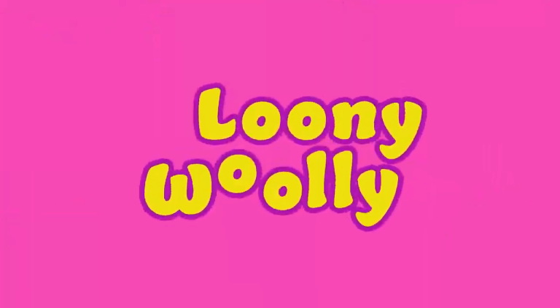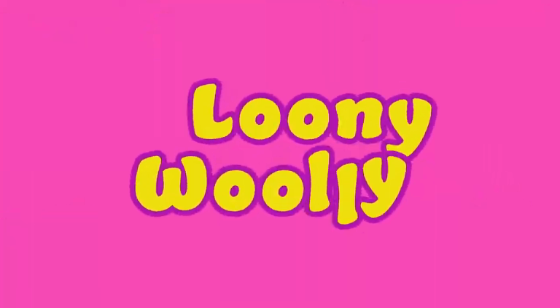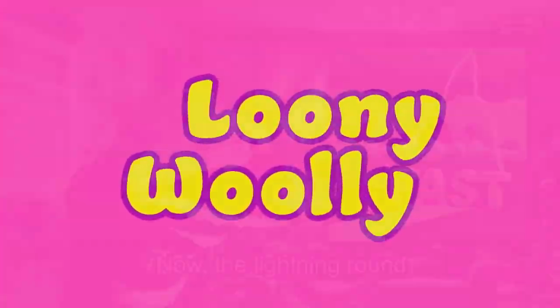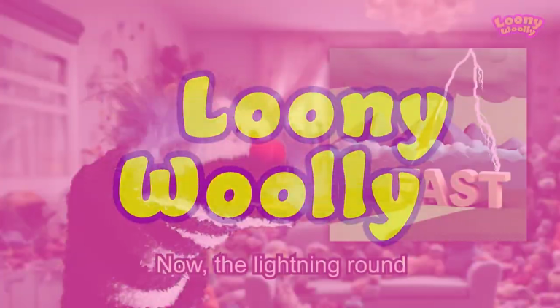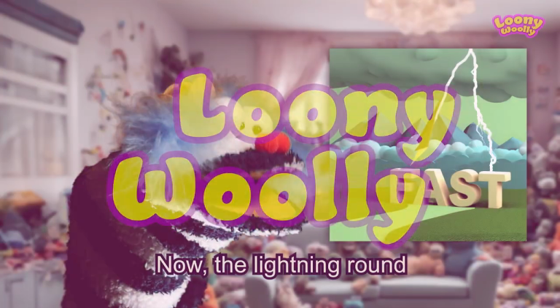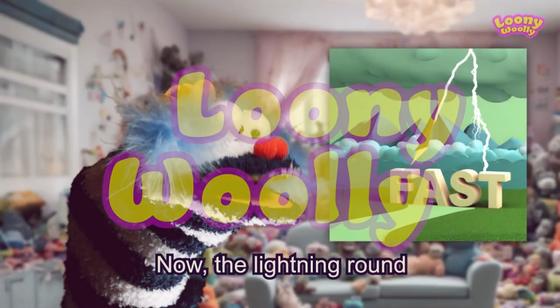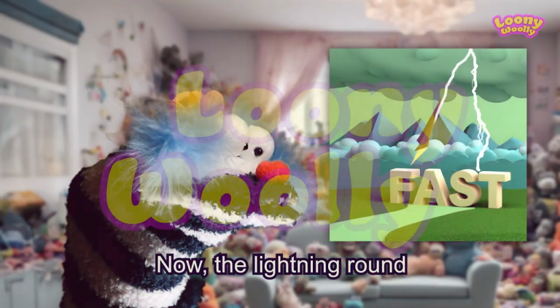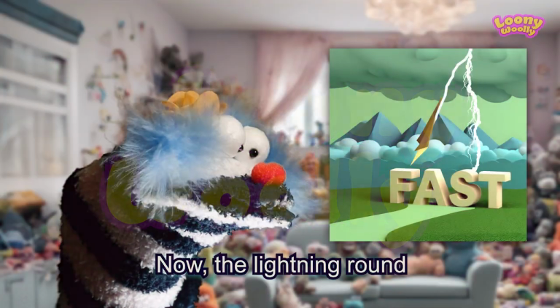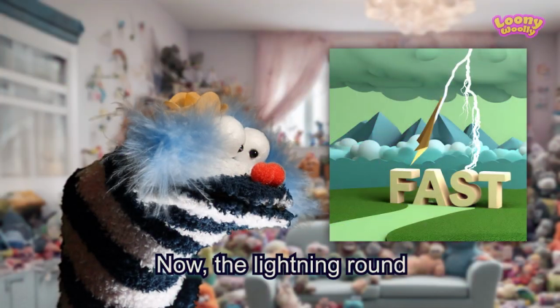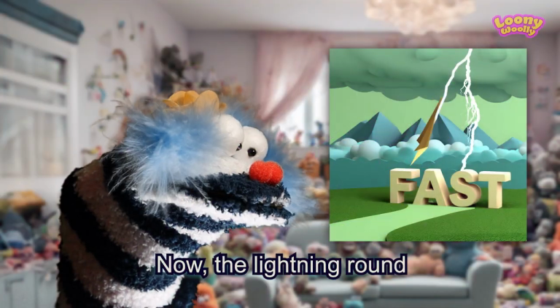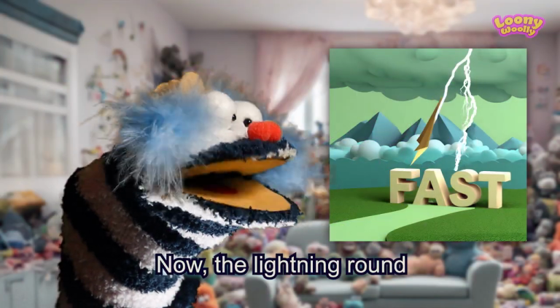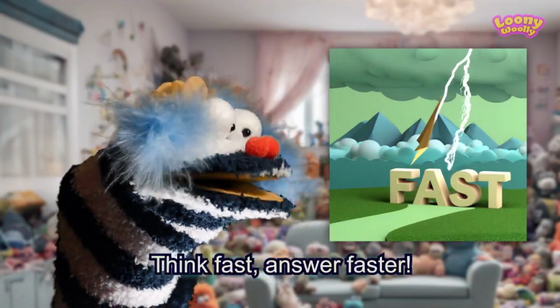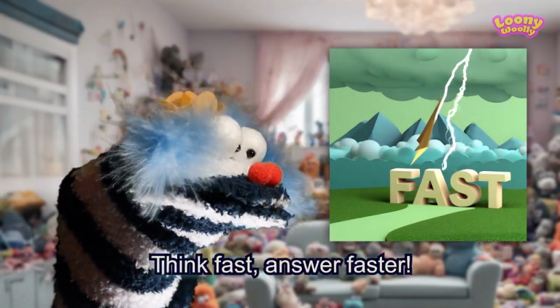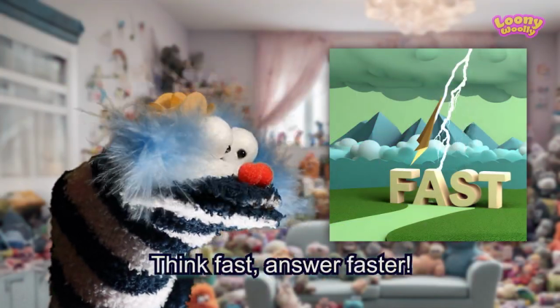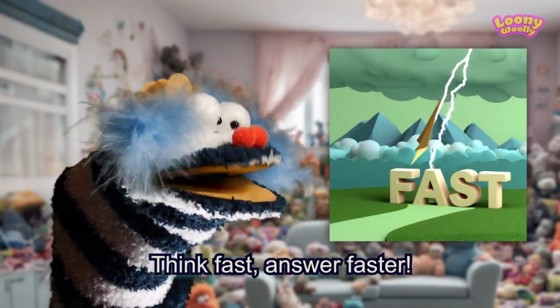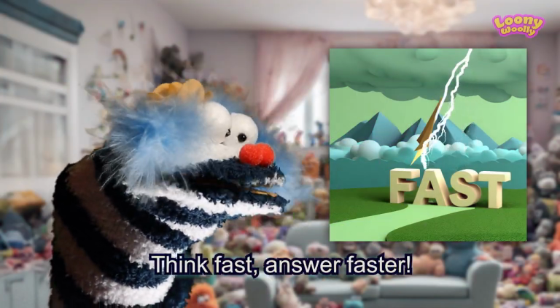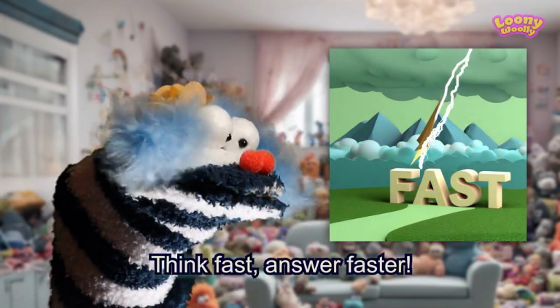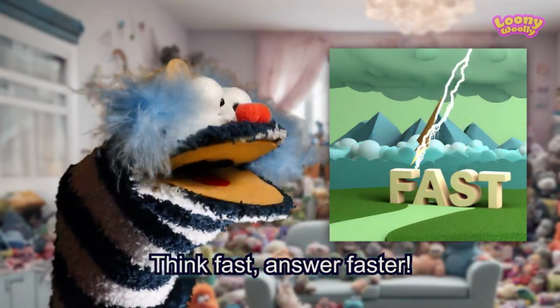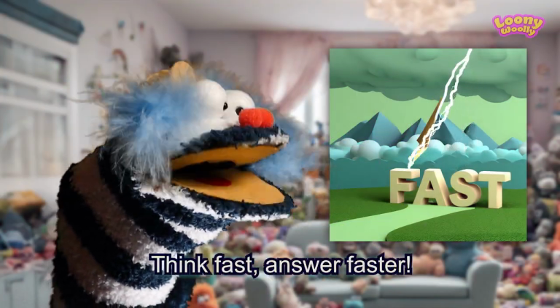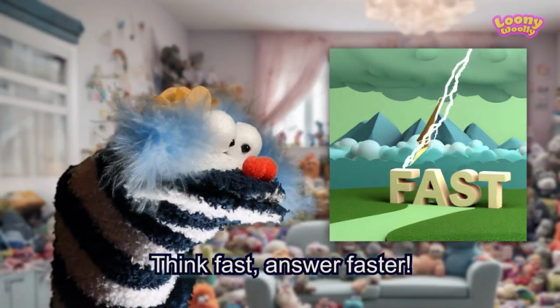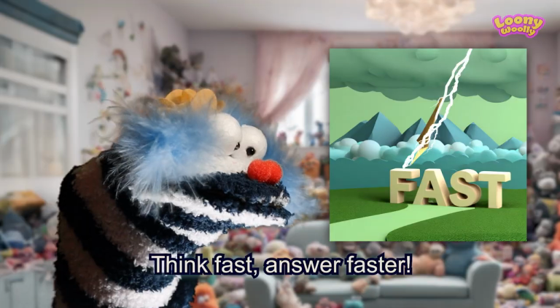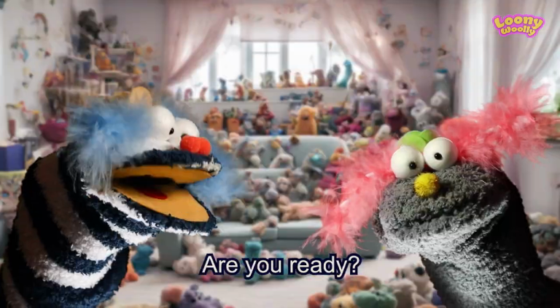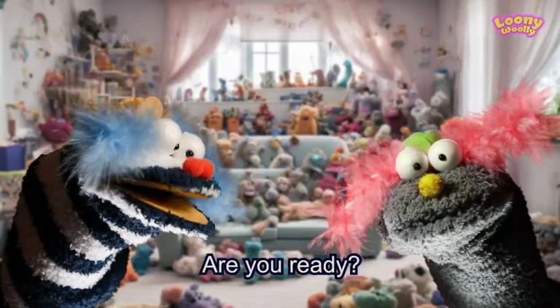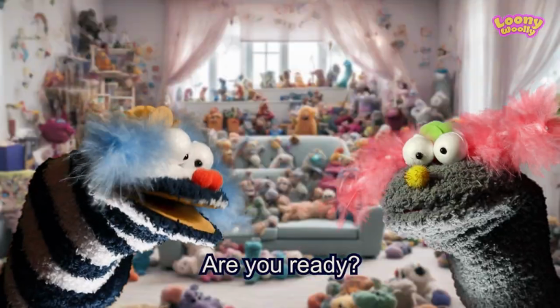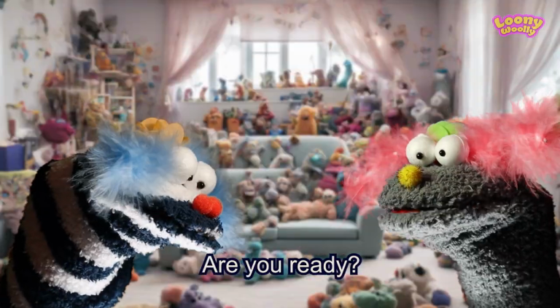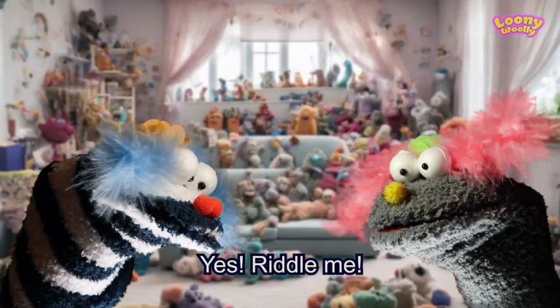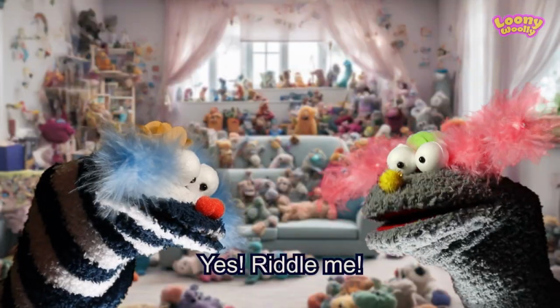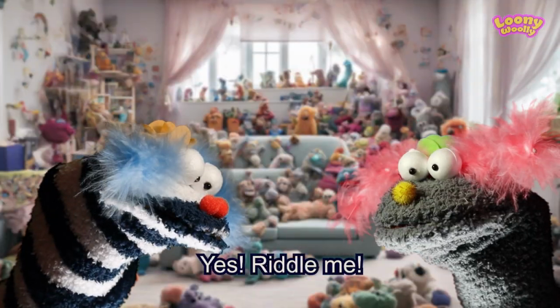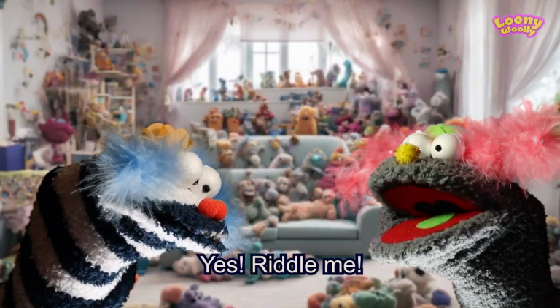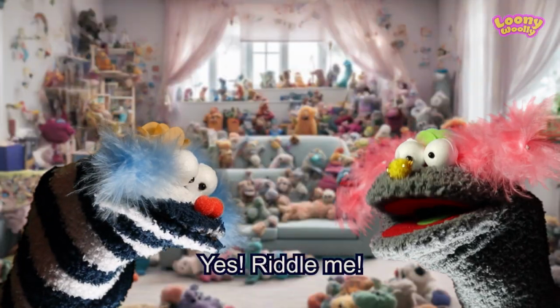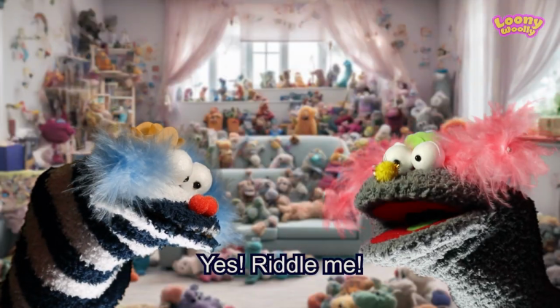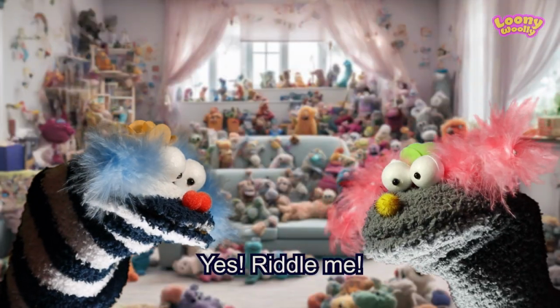Now the lightning round. Think fast, answer faster. Are you ready? Yes, riddle me.